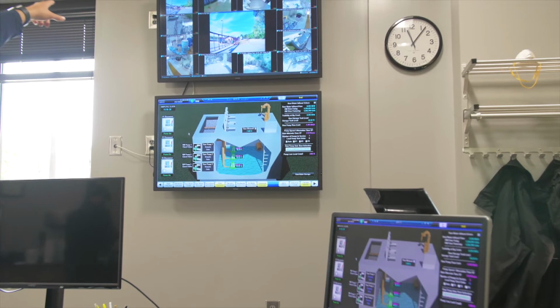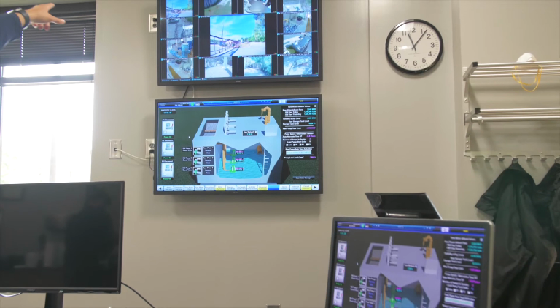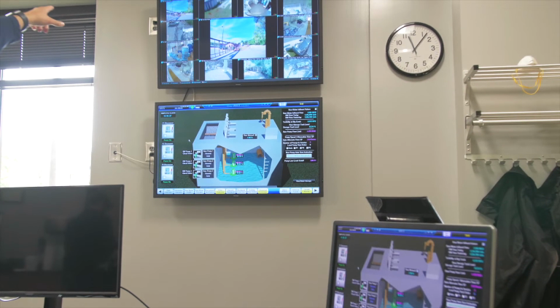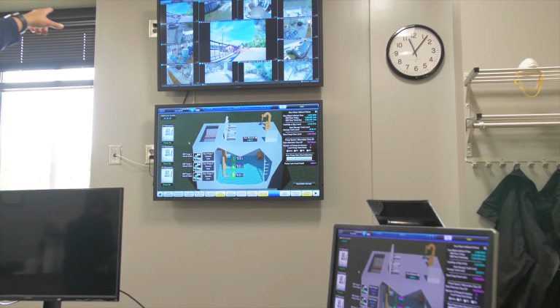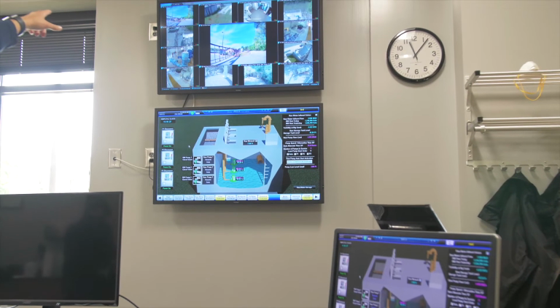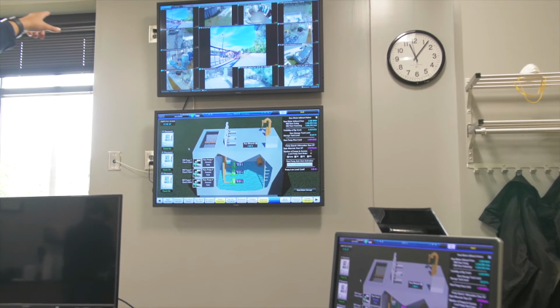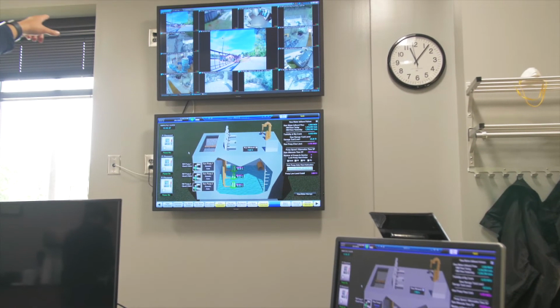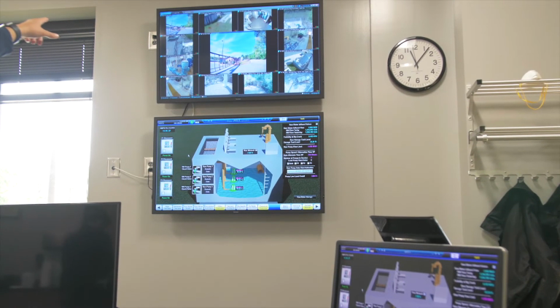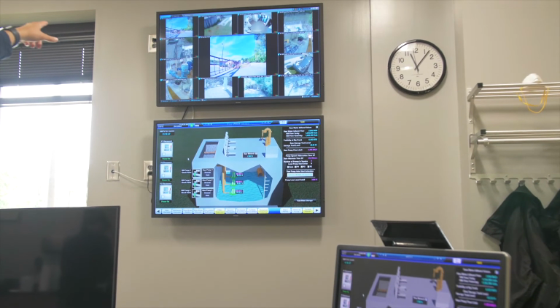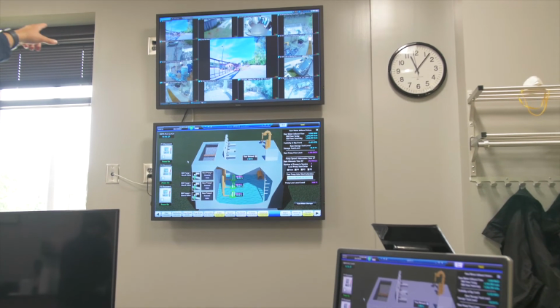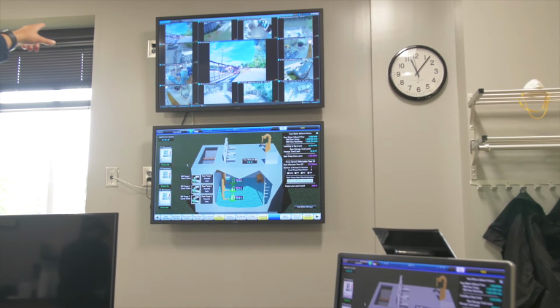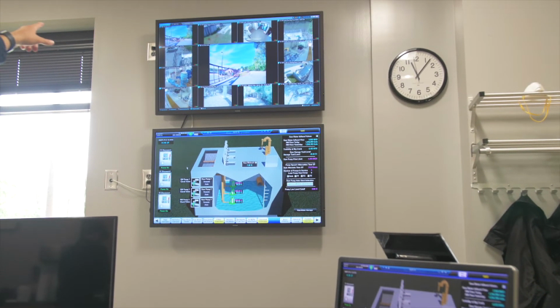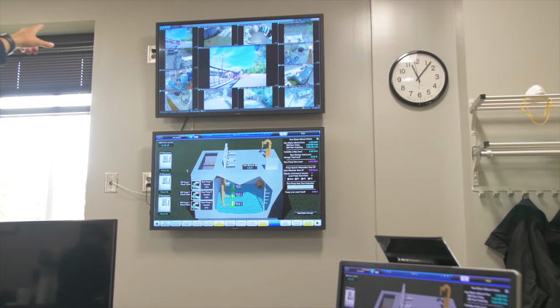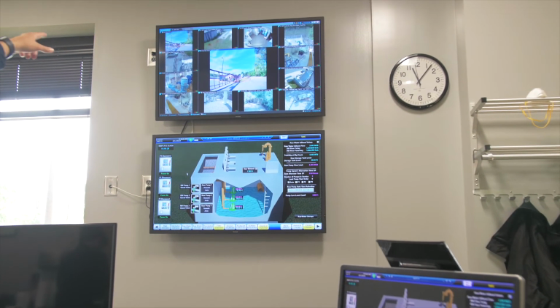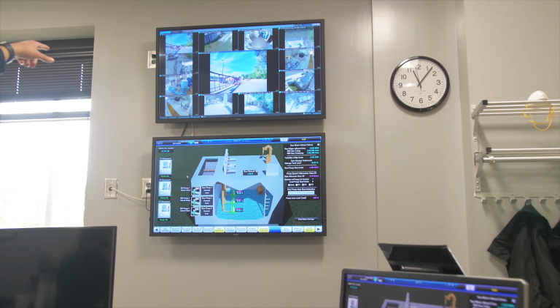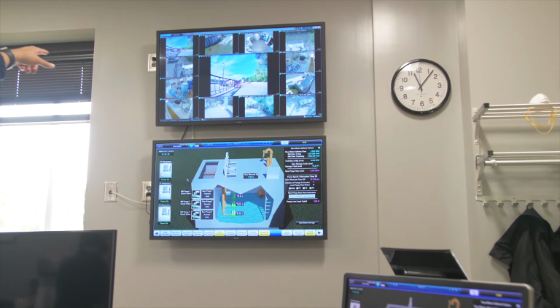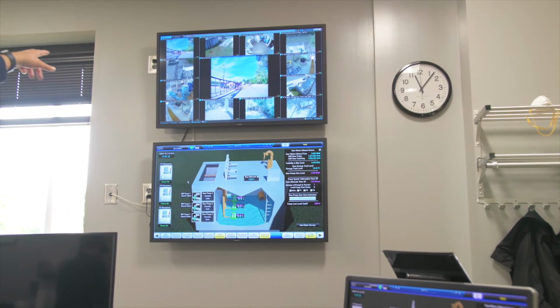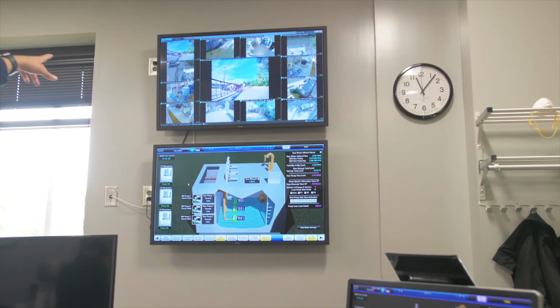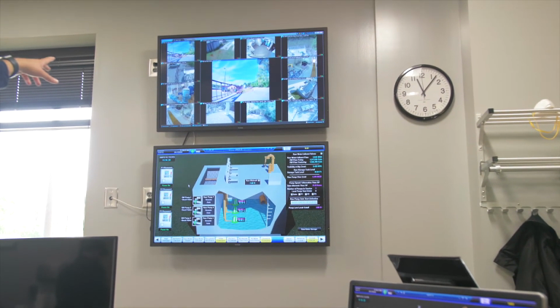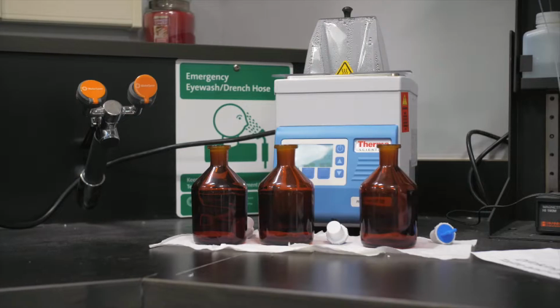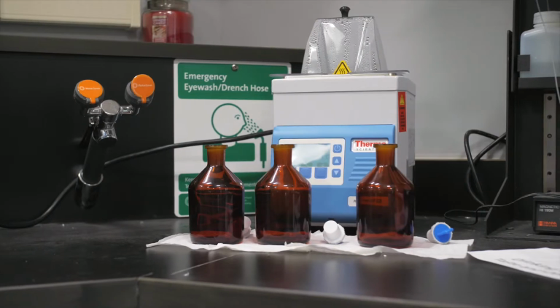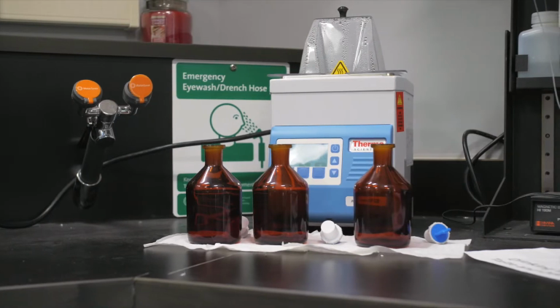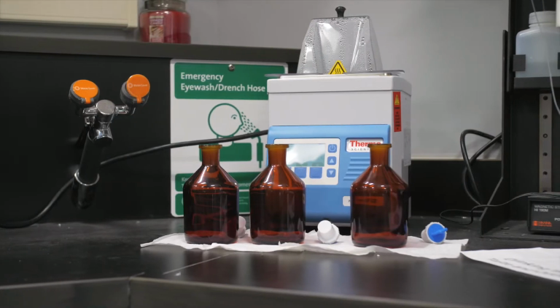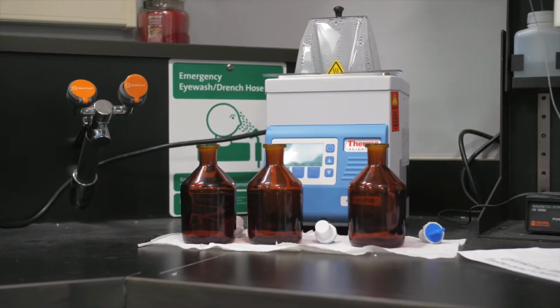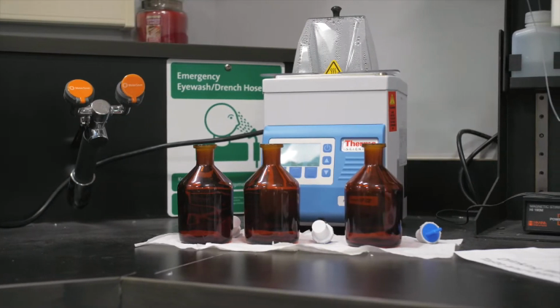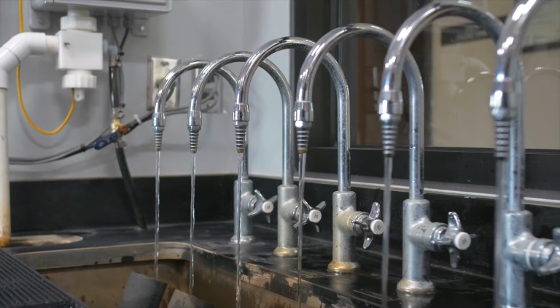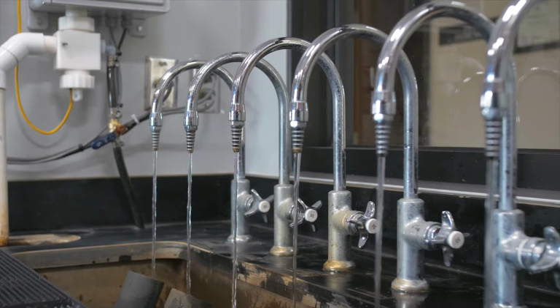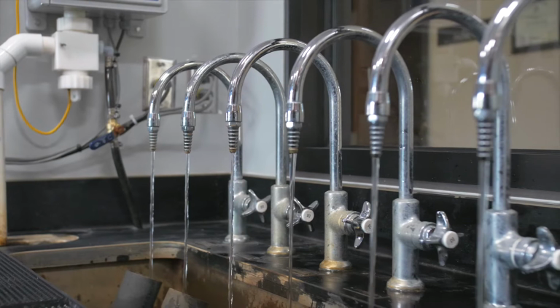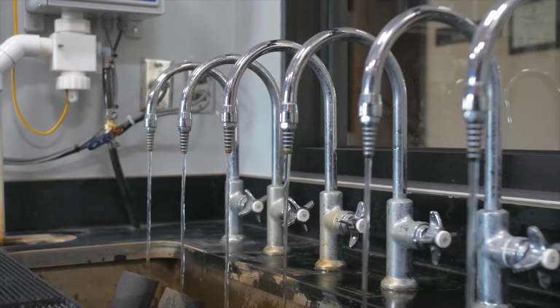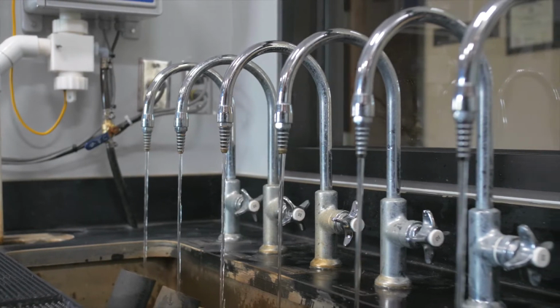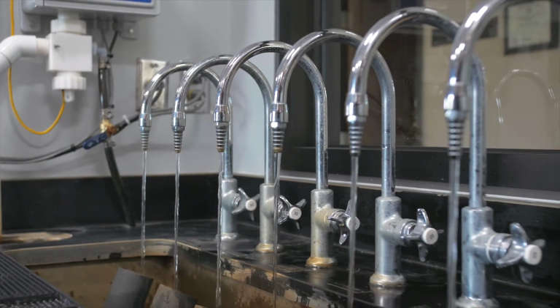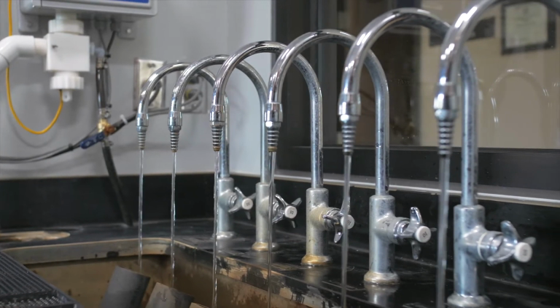If ever there is an emergency, the facility is interconnected with Fulton County as a backup water source.